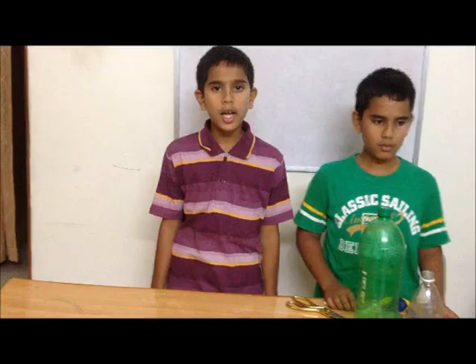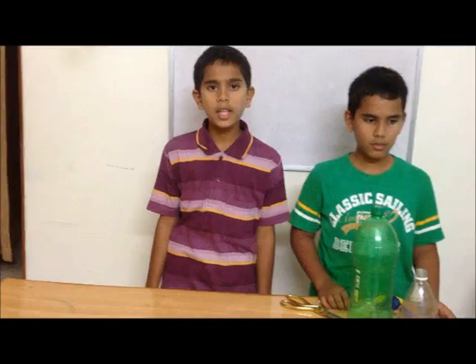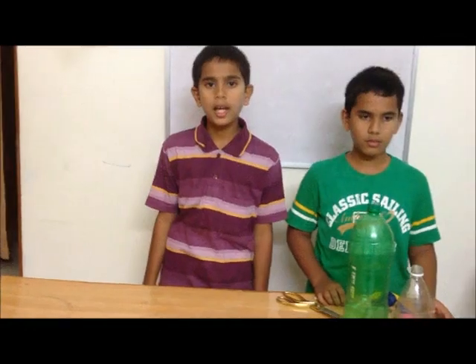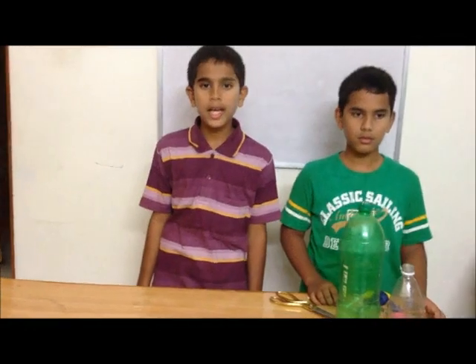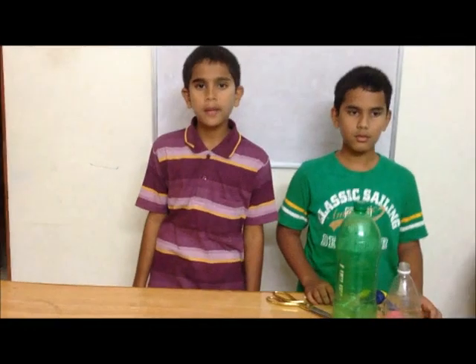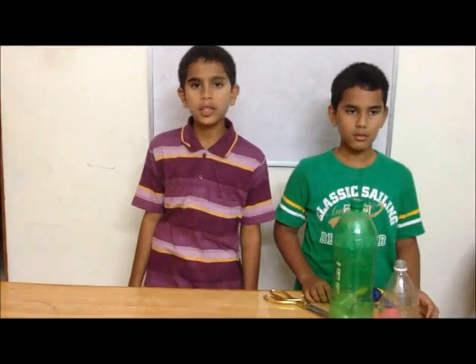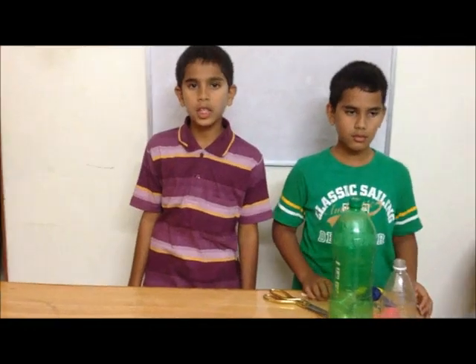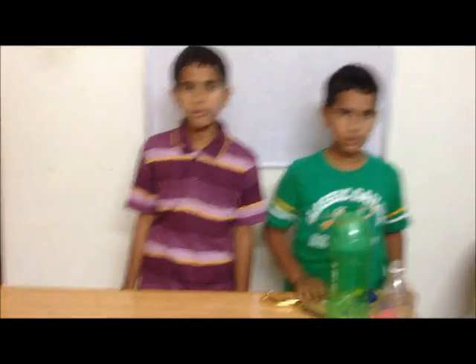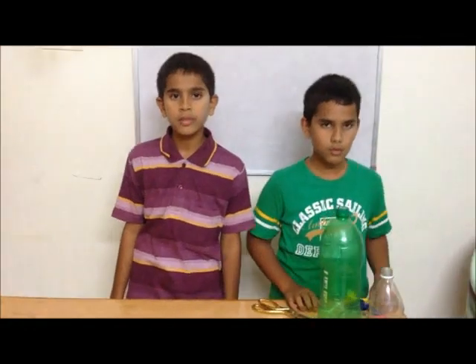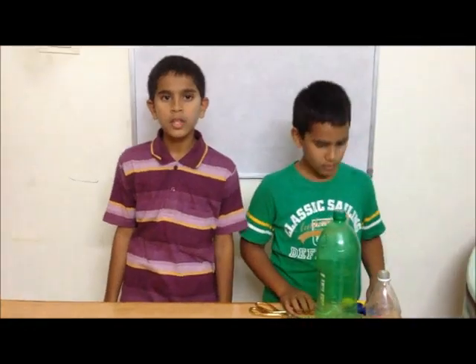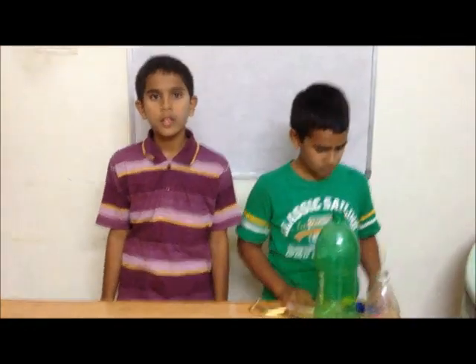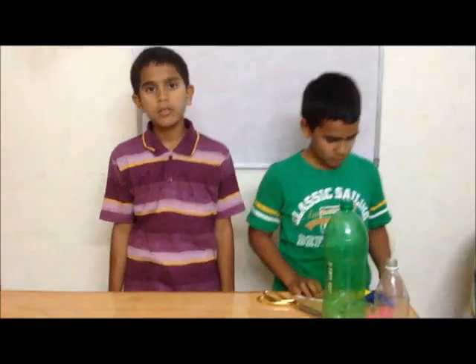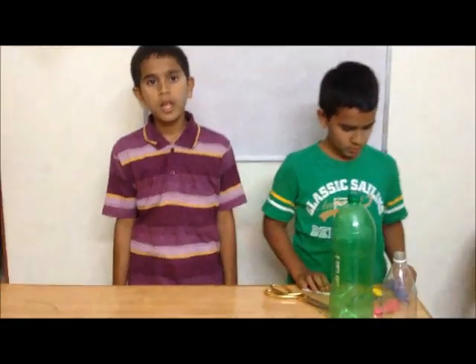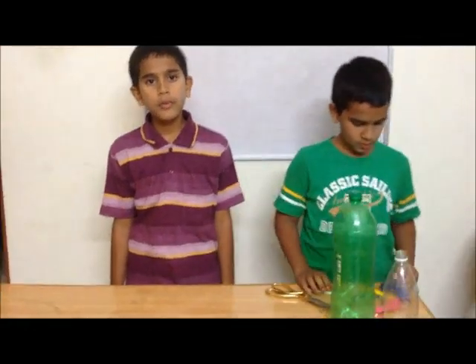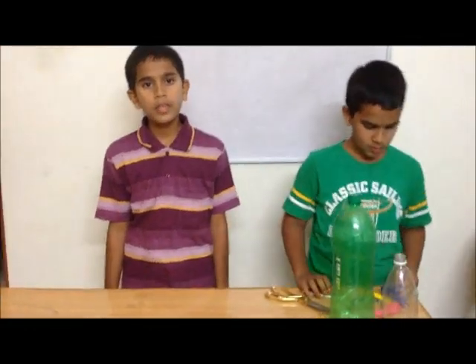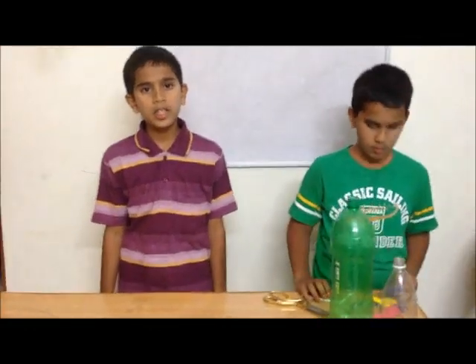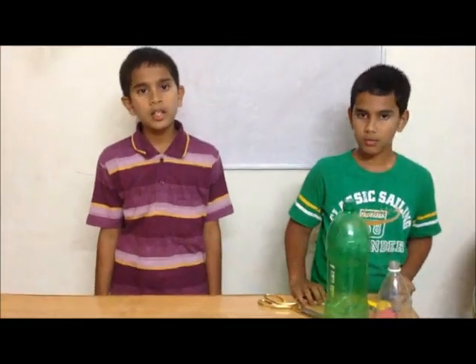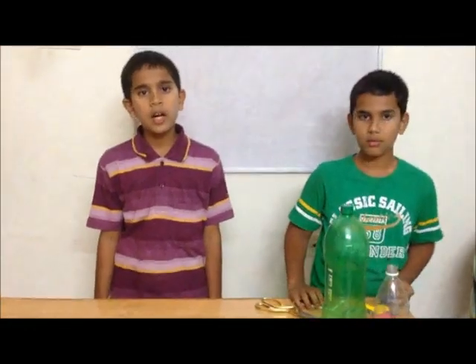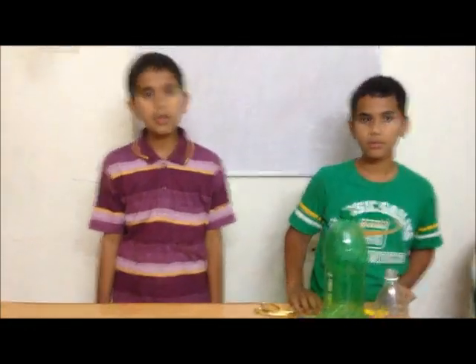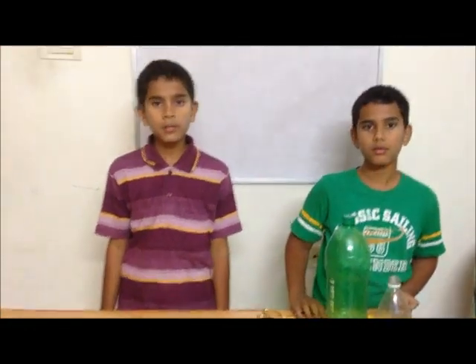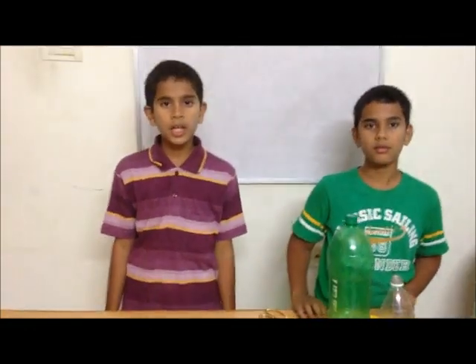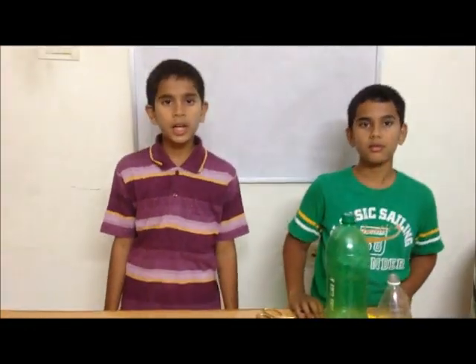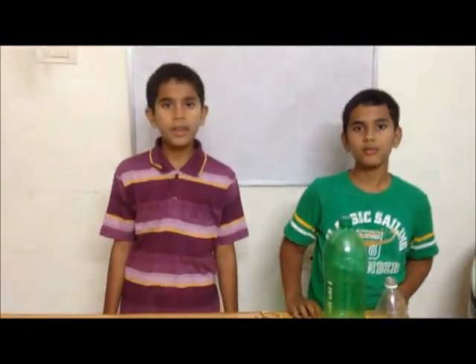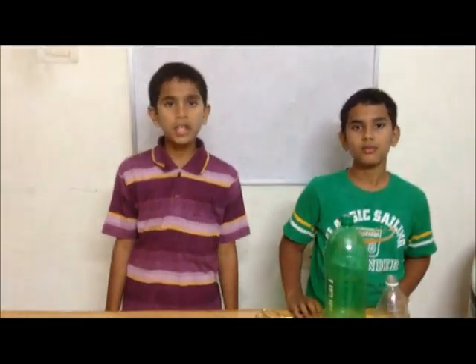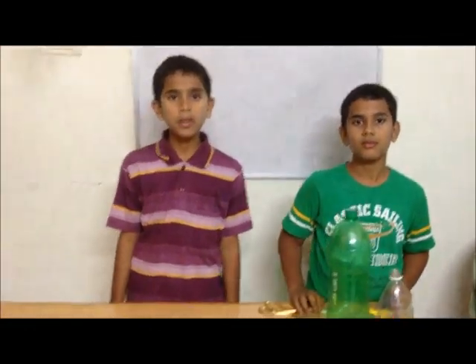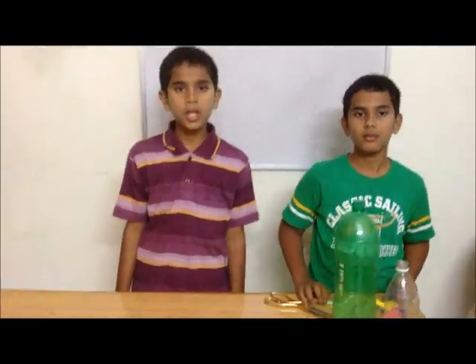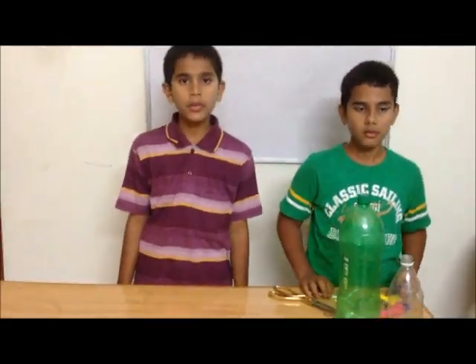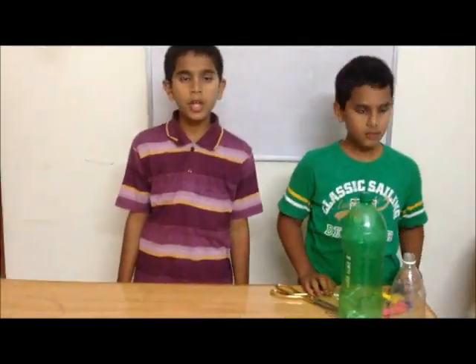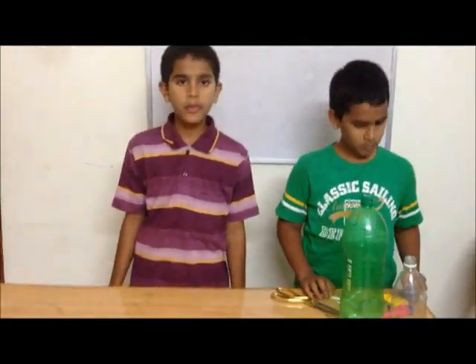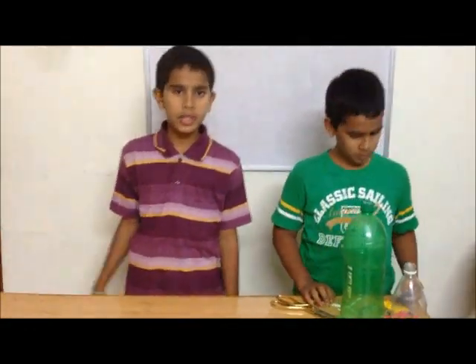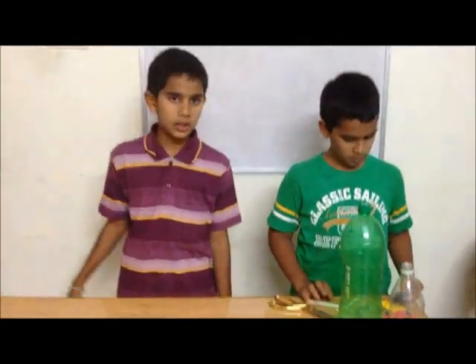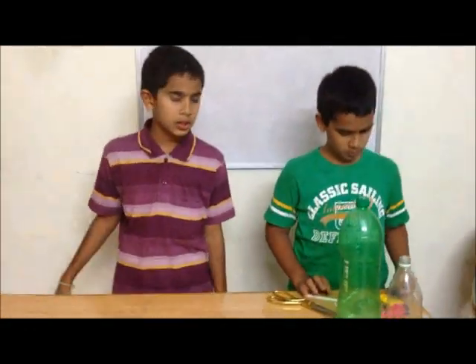Hi, I am Rishit. Today we will see how to make a working model of lungs.